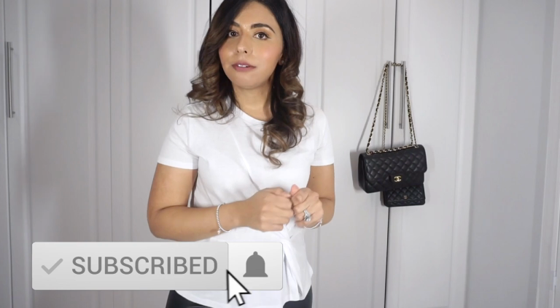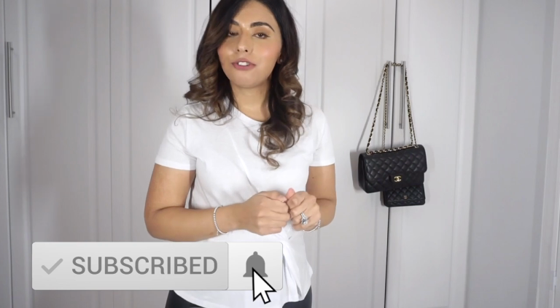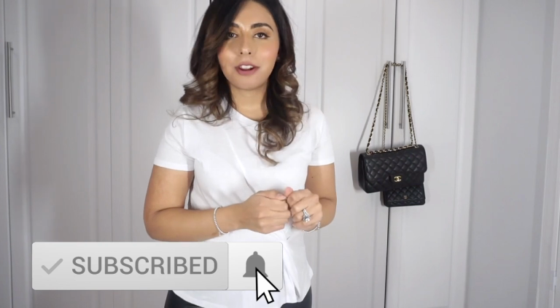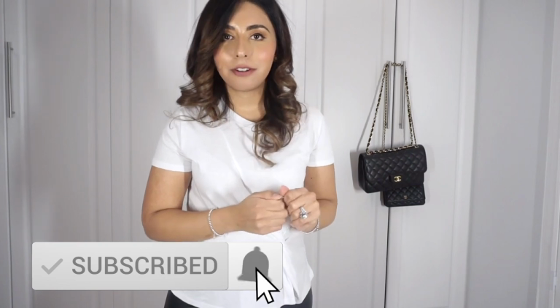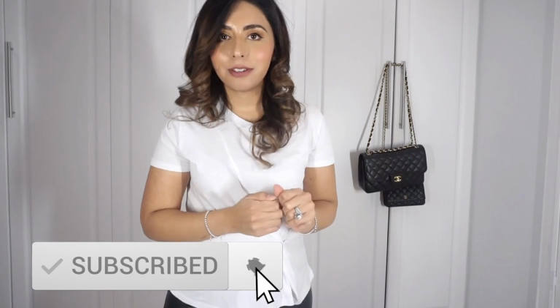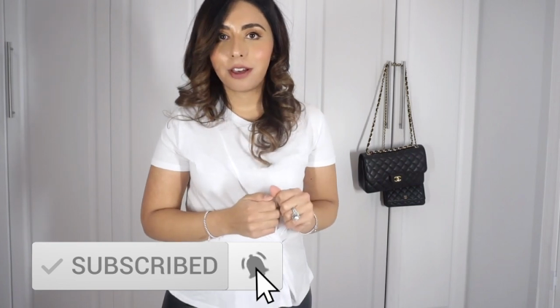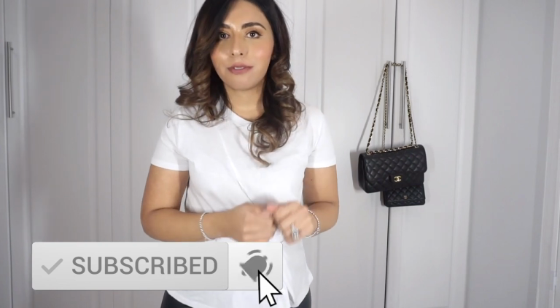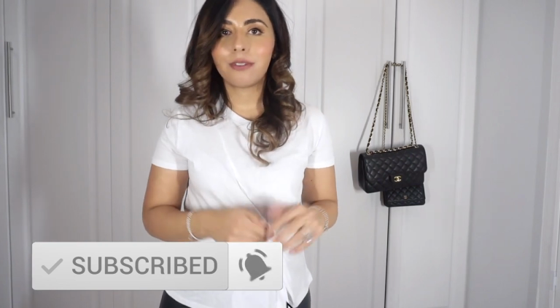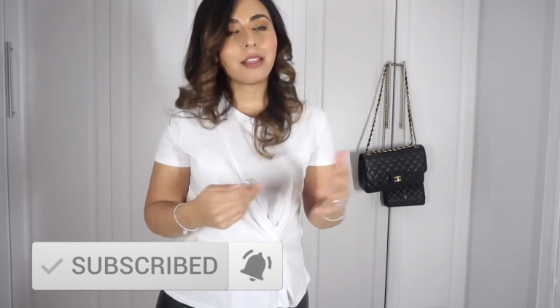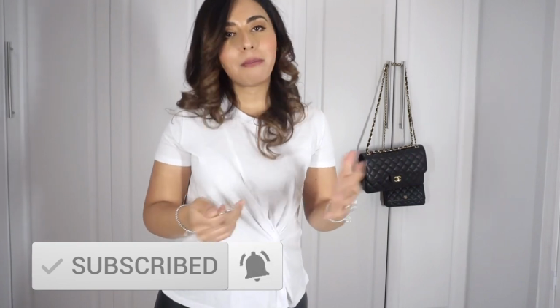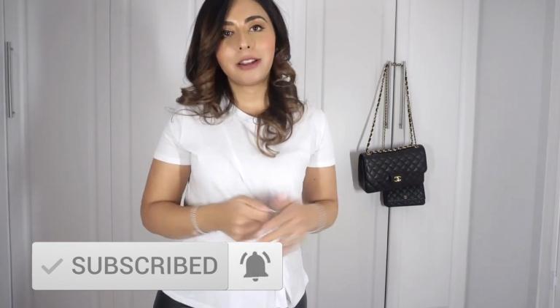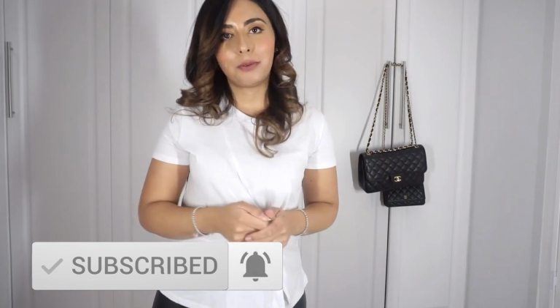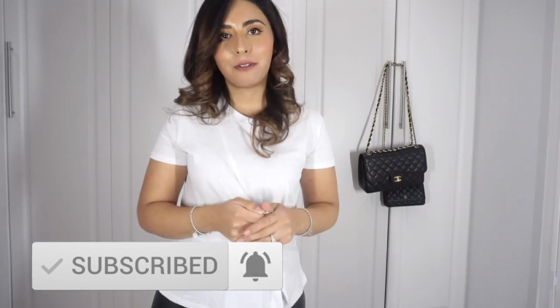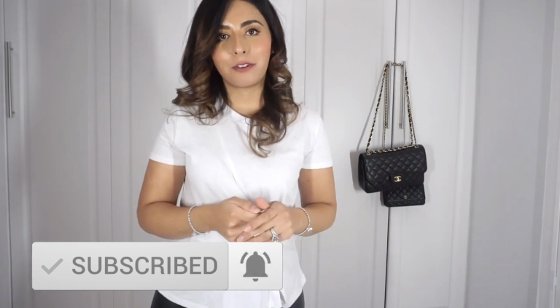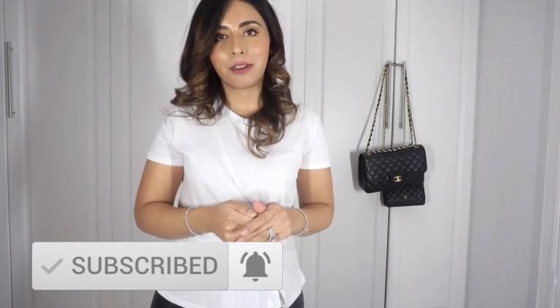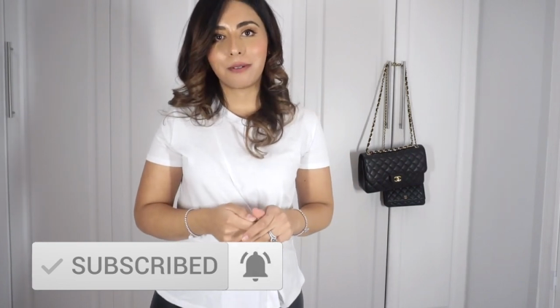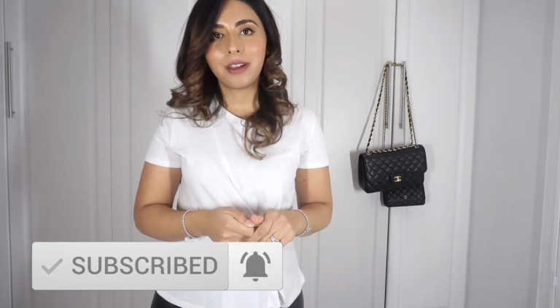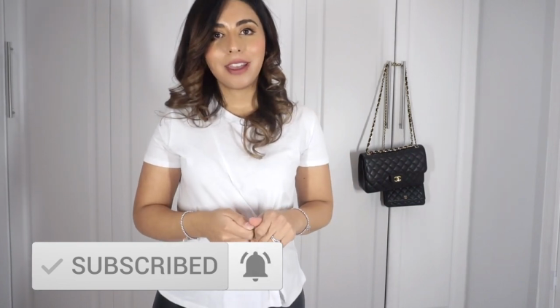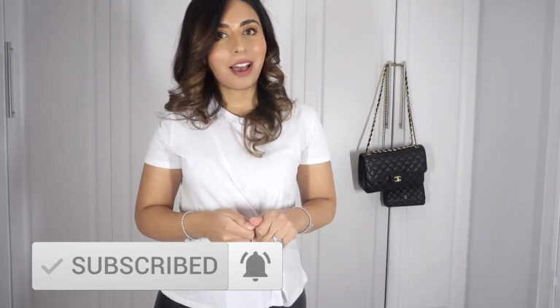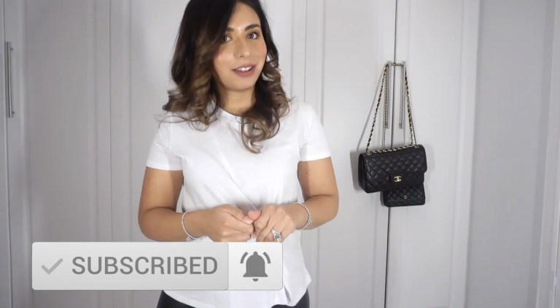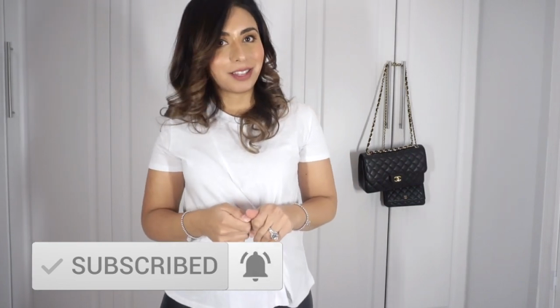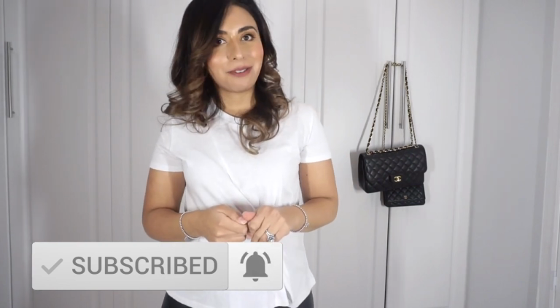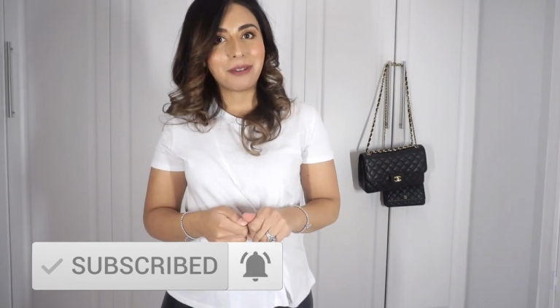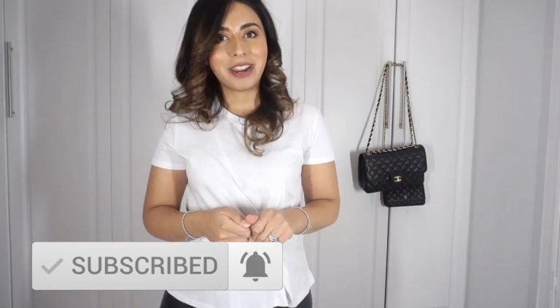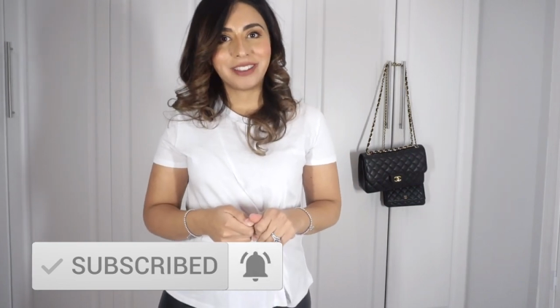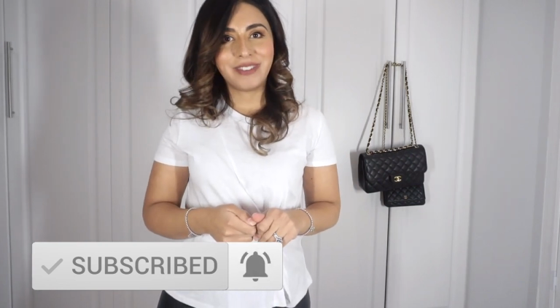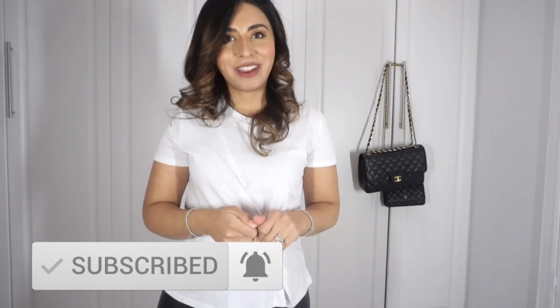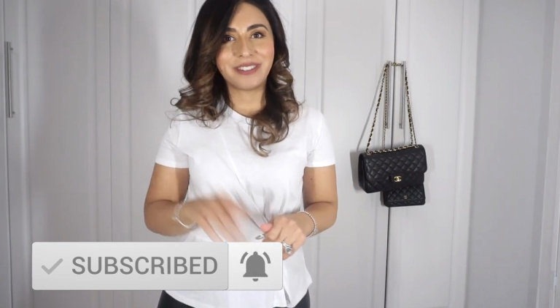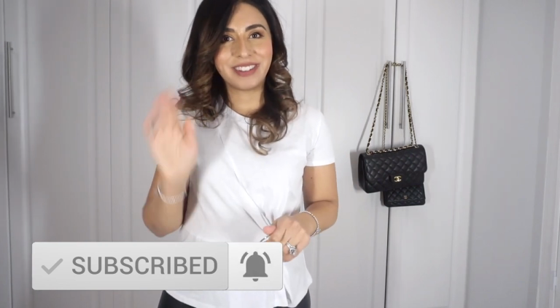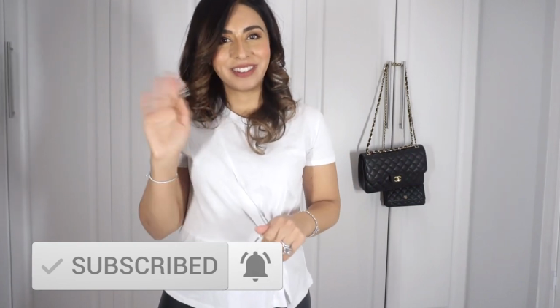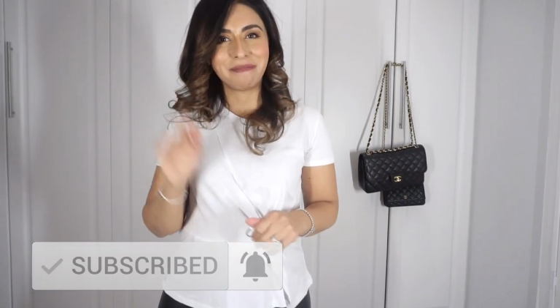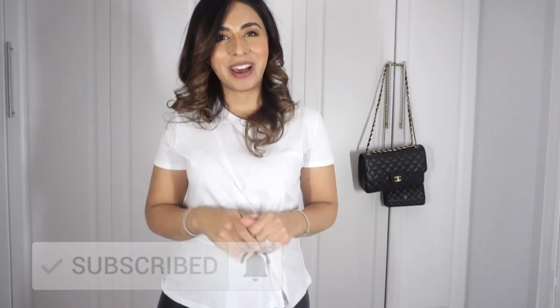The bag strap clip is something I highly recommend — it works really really well. Check it out, try it out yourself, get the bag to work for you. I'll see you in my next video, bye!